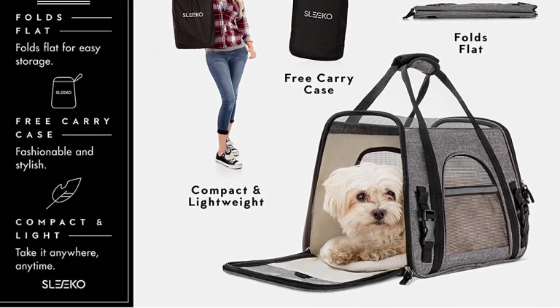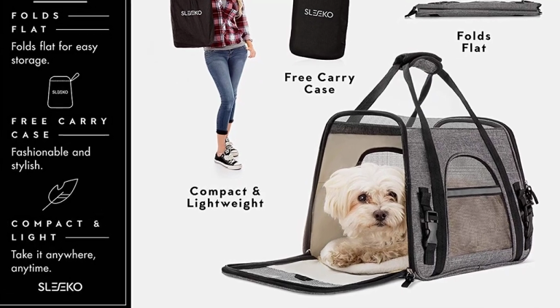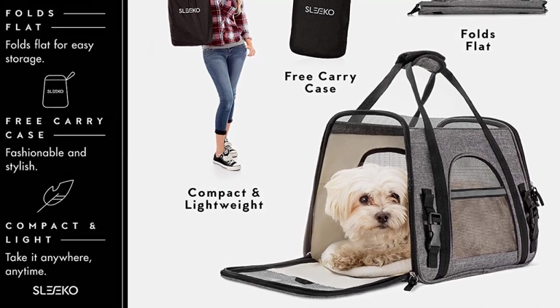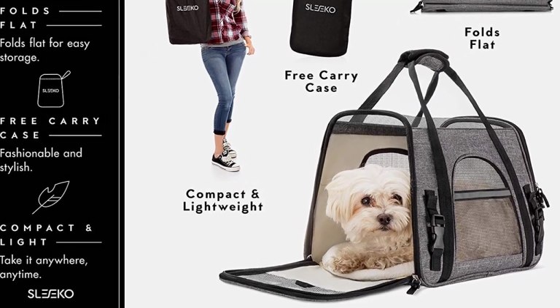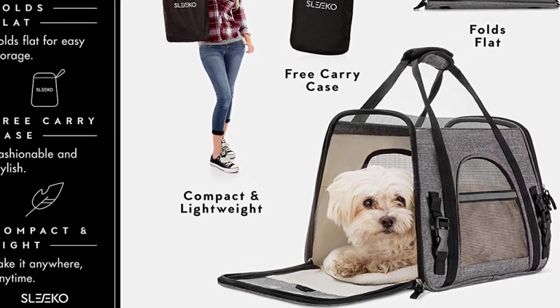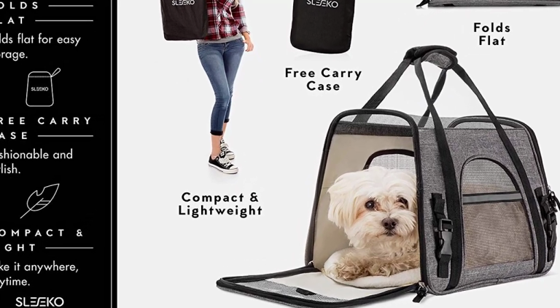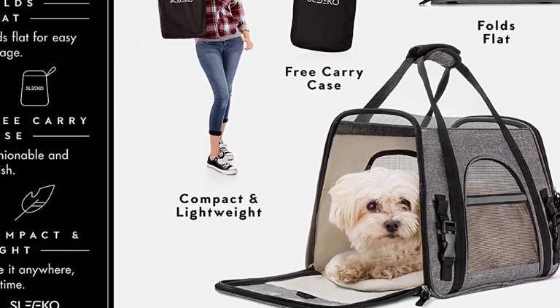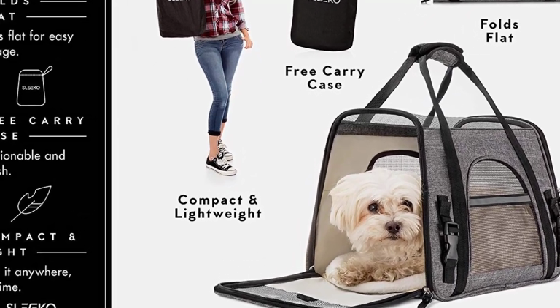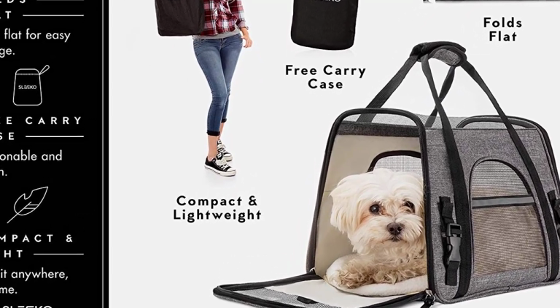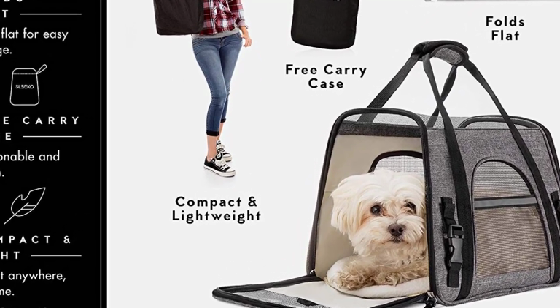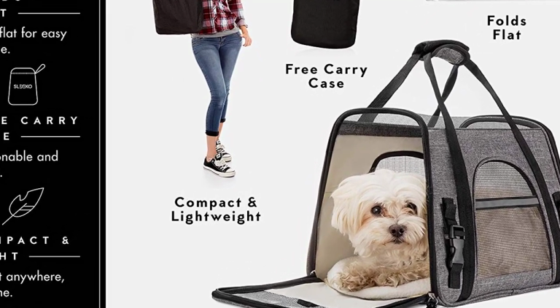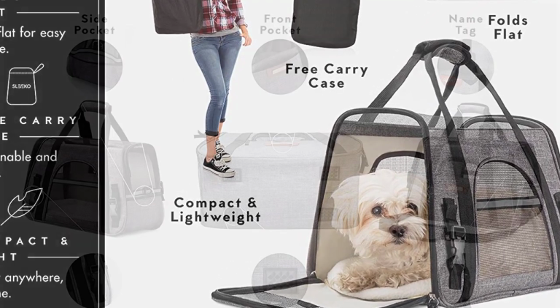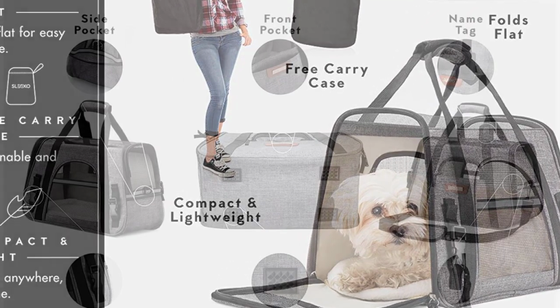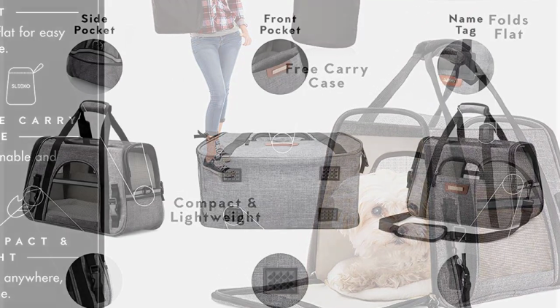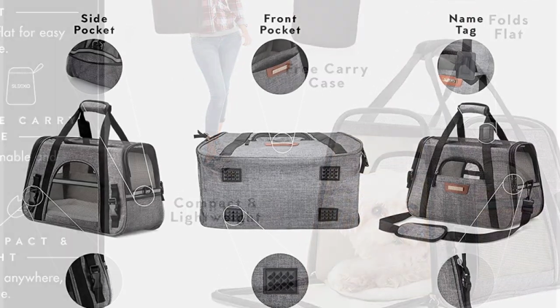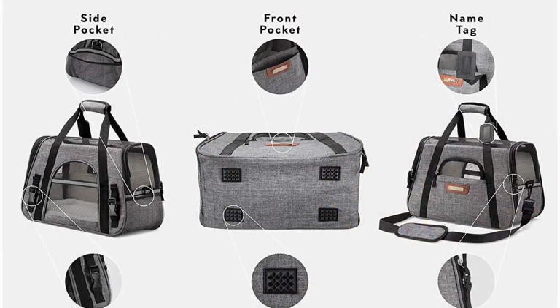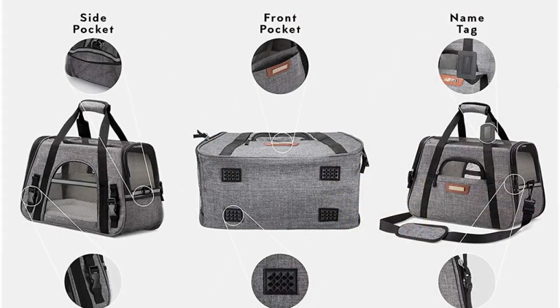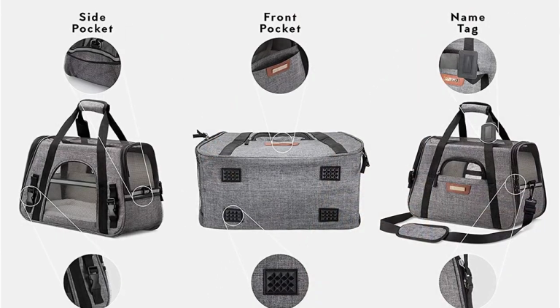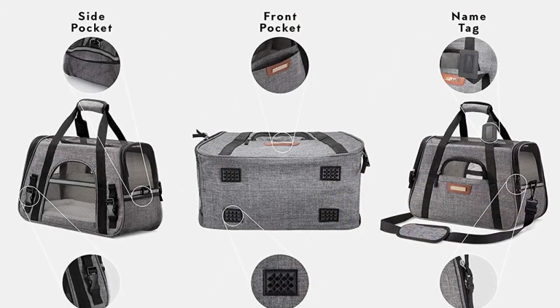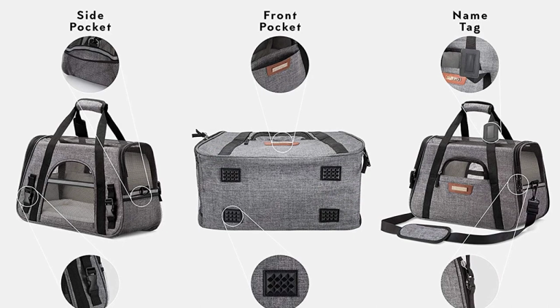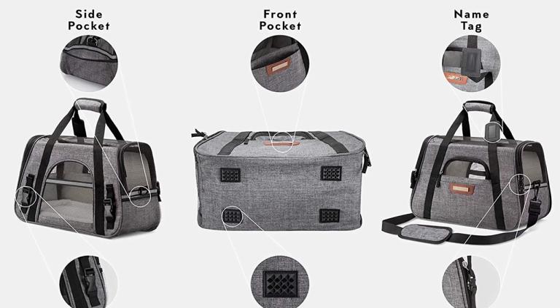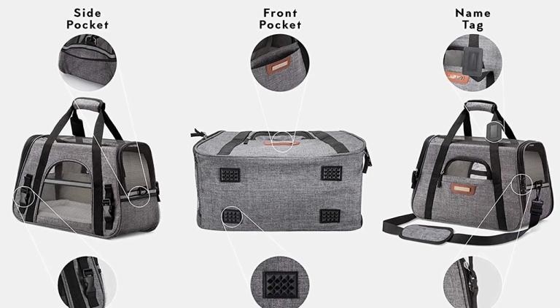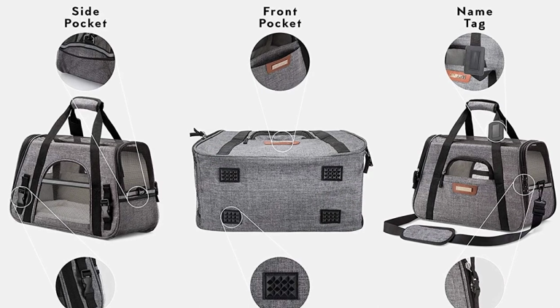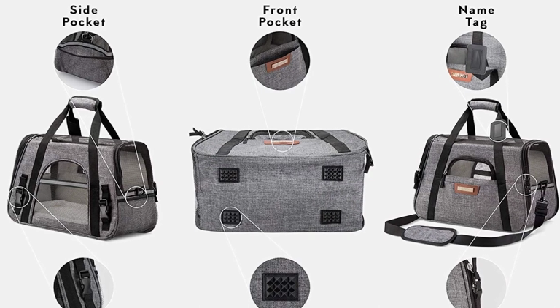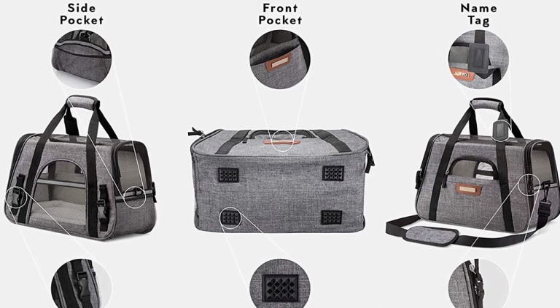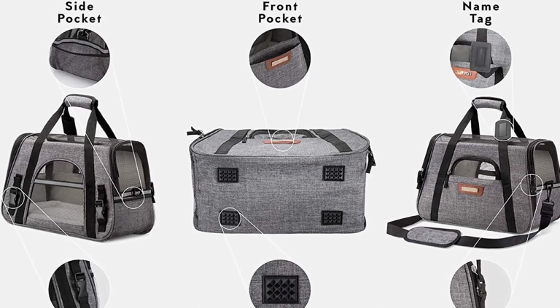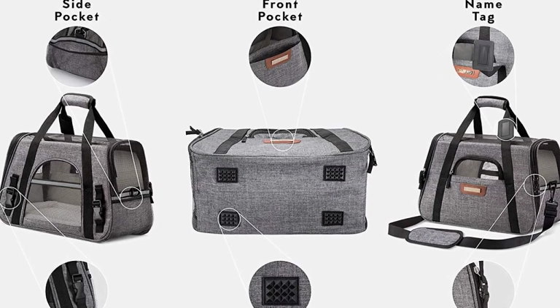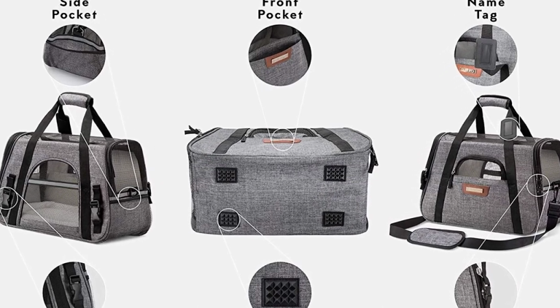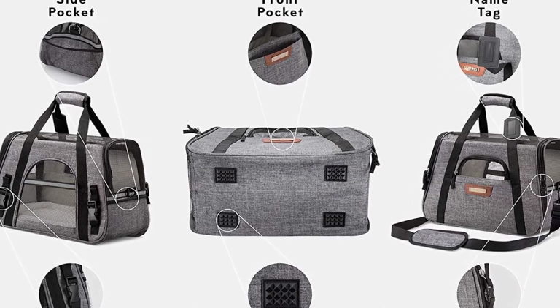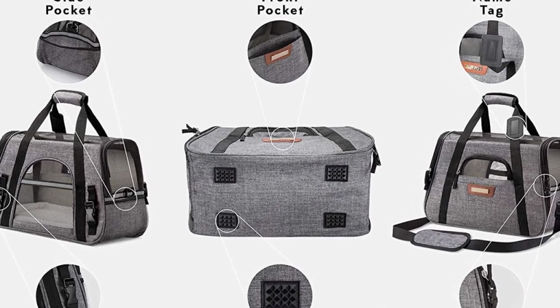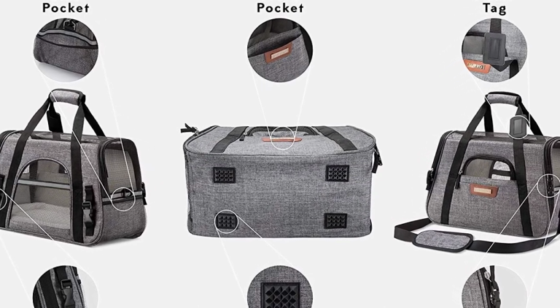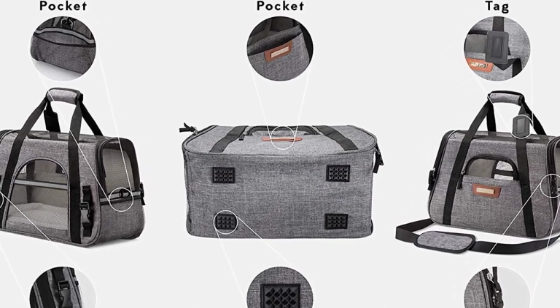Each soft pet carrier features mesh windows for added ventilation and two removable ultra-plush fleece sleeping pads to support their little joints for added travel luxury.